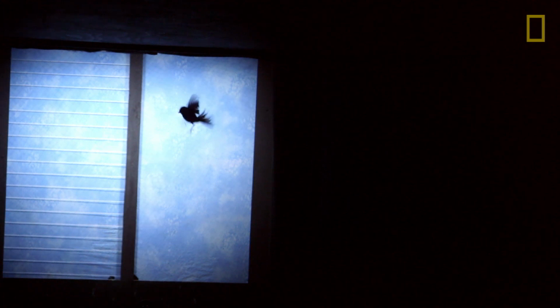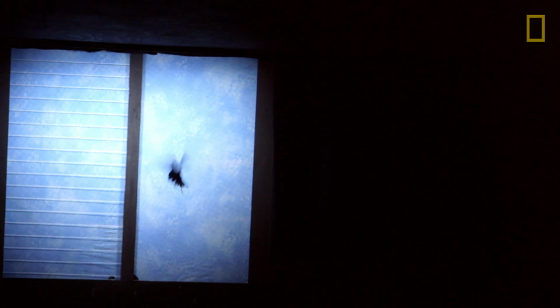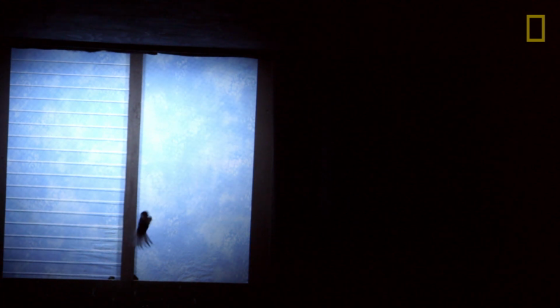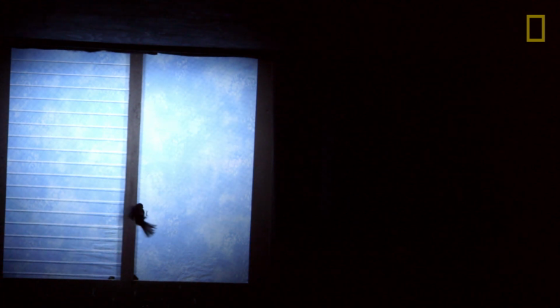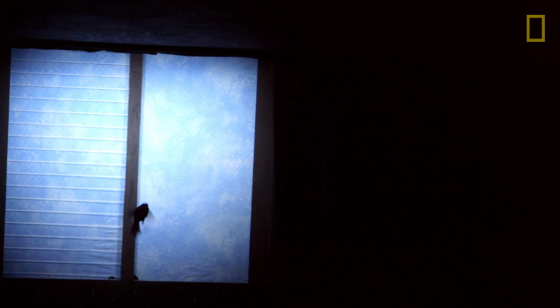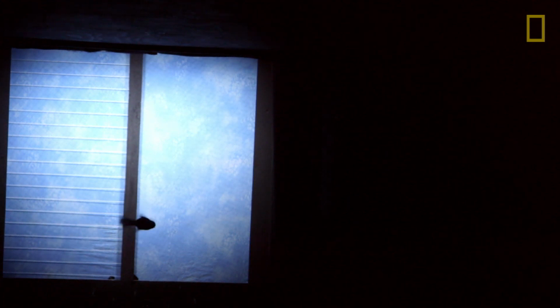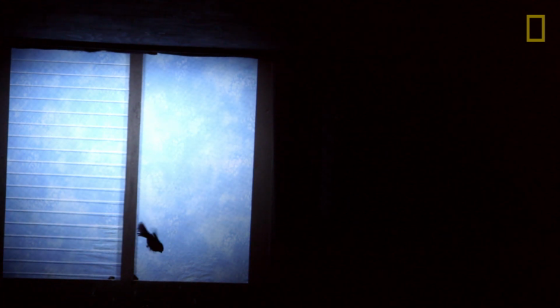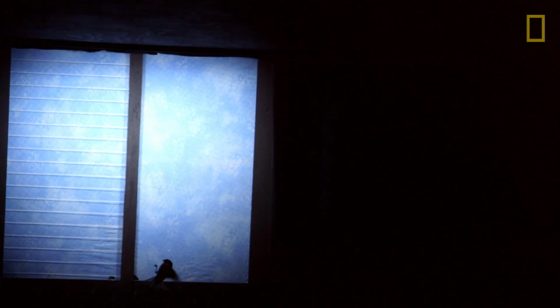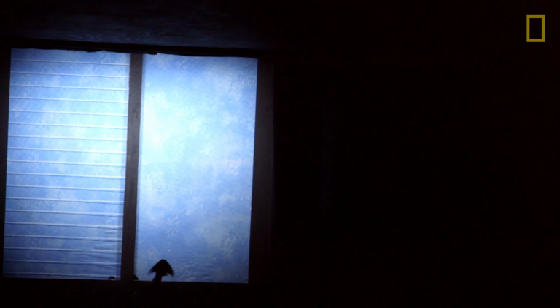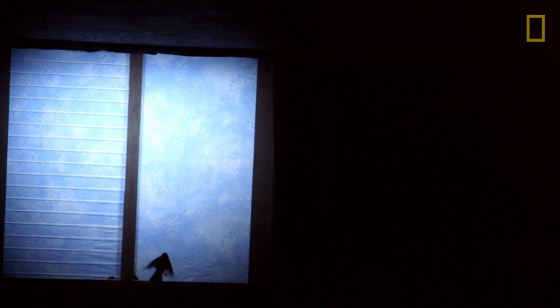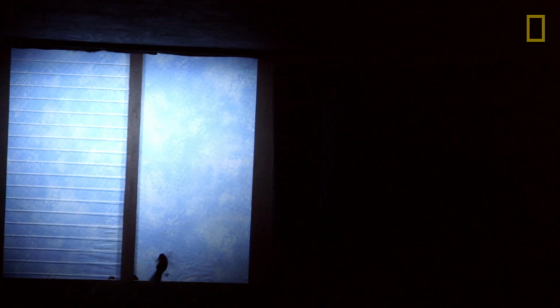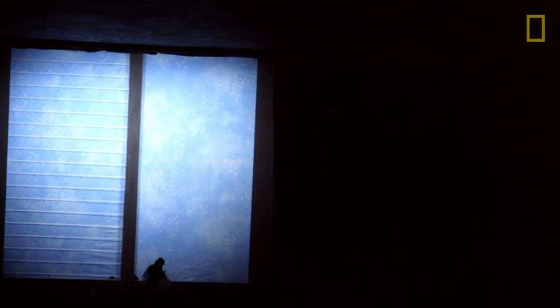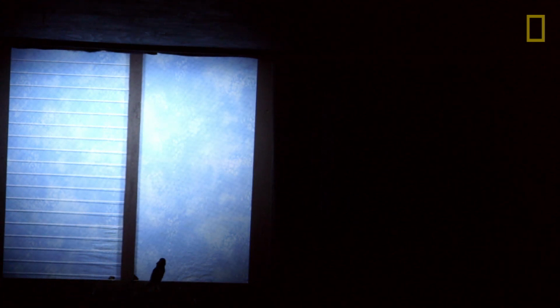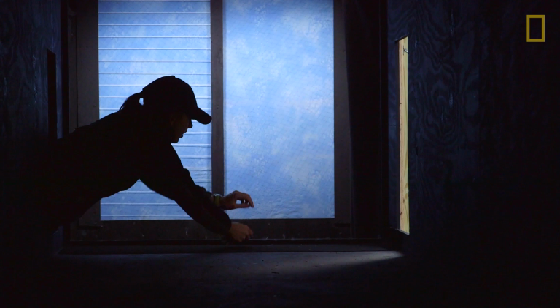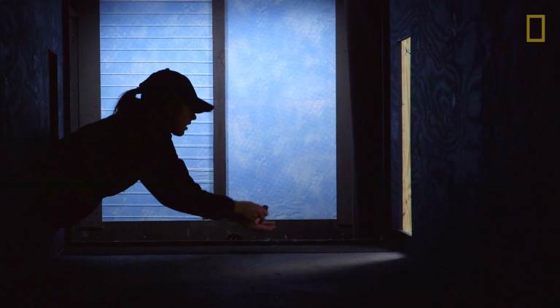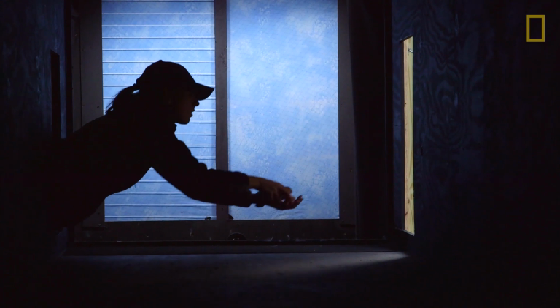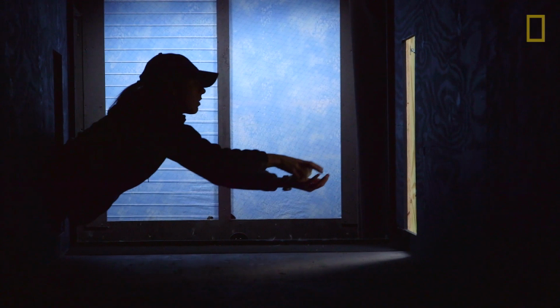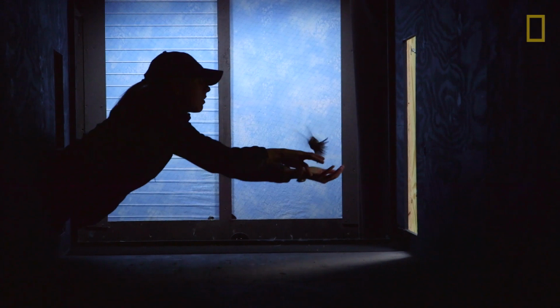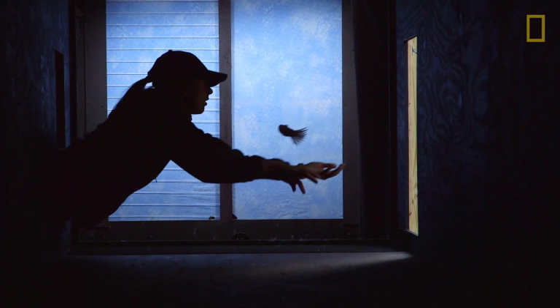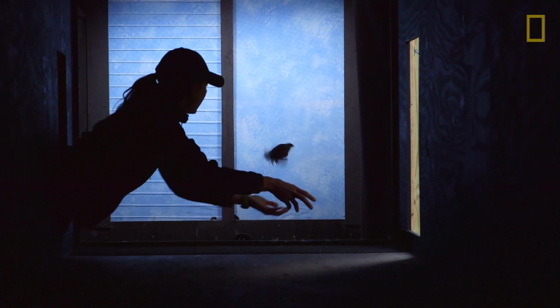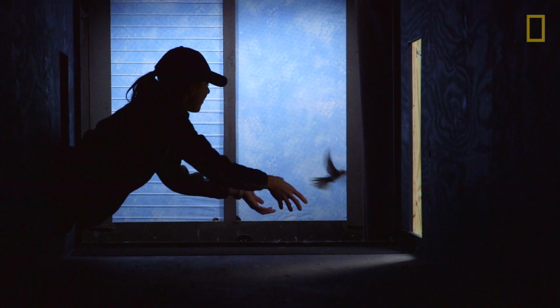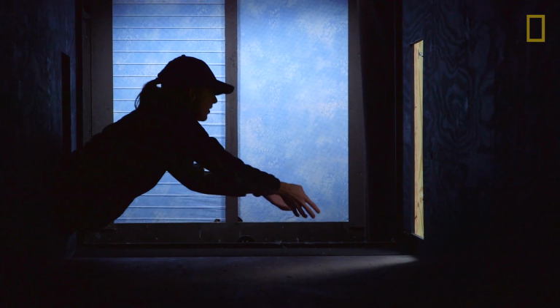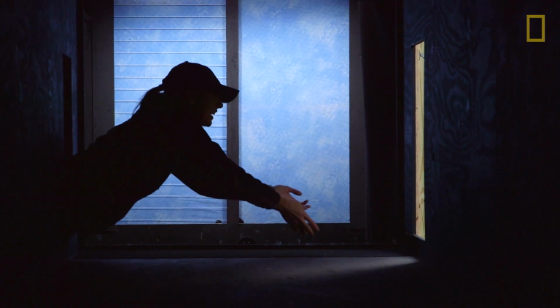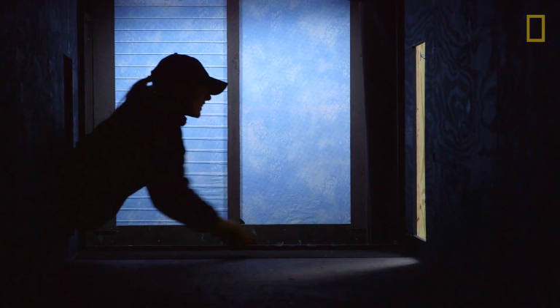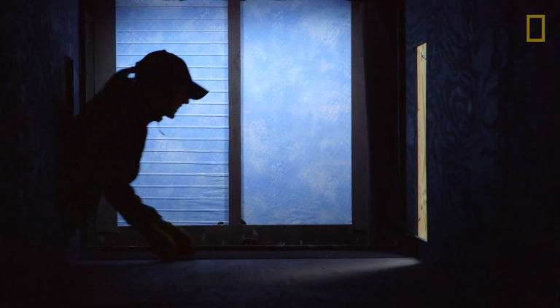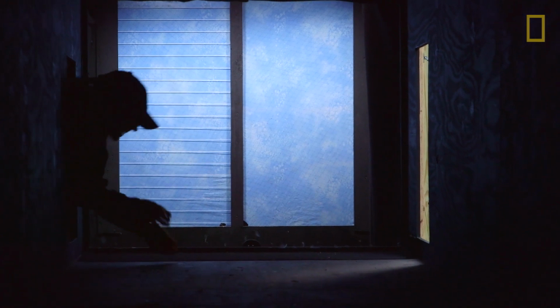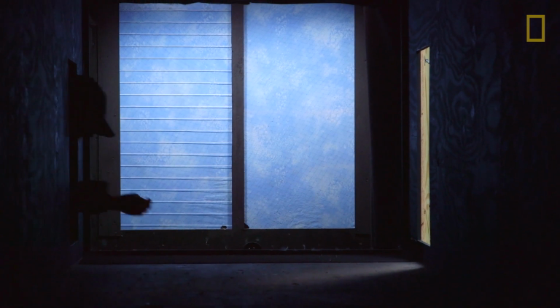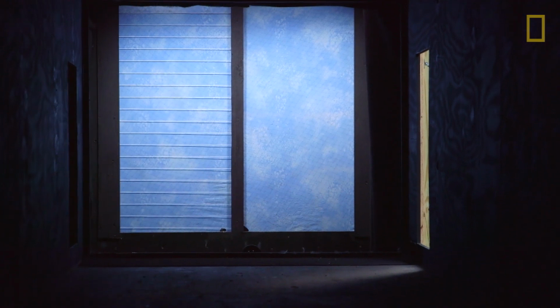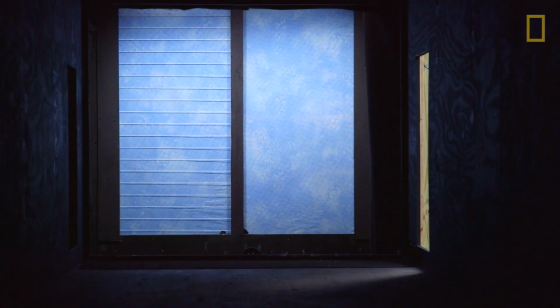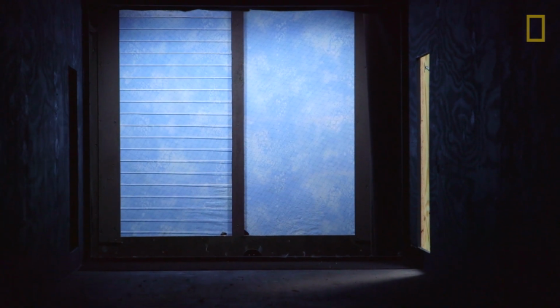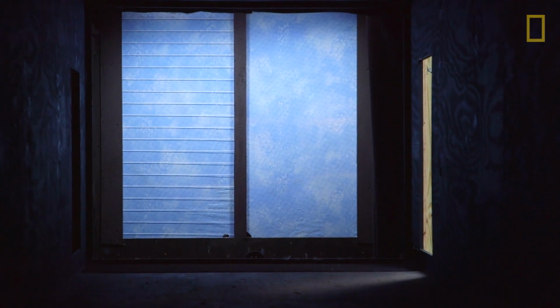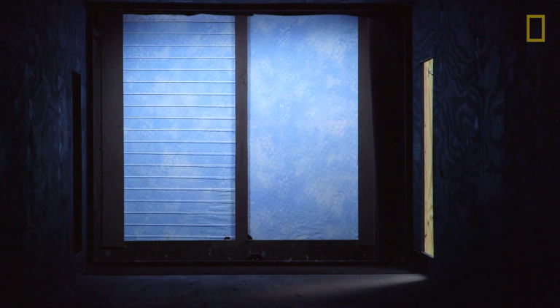And before the birds actually reach the glass, there's a piece of very fine netting stretched across the end of the tunnel.